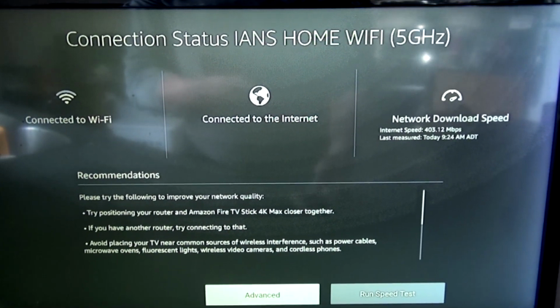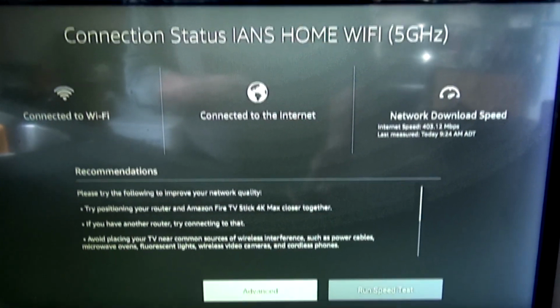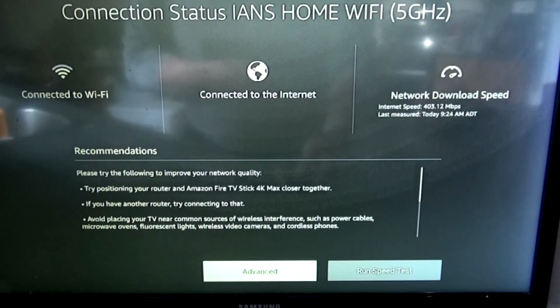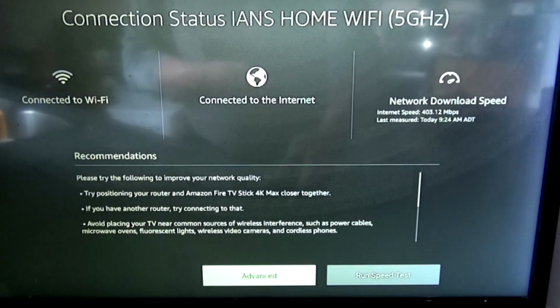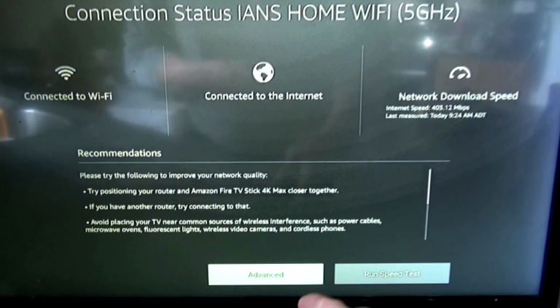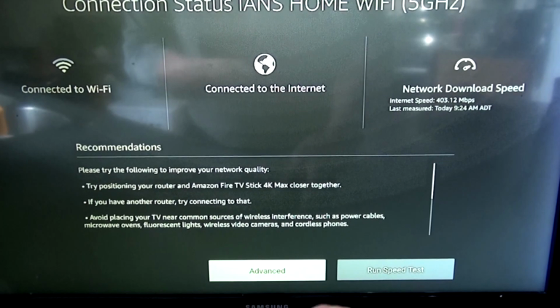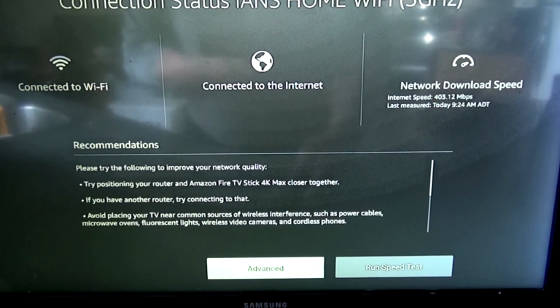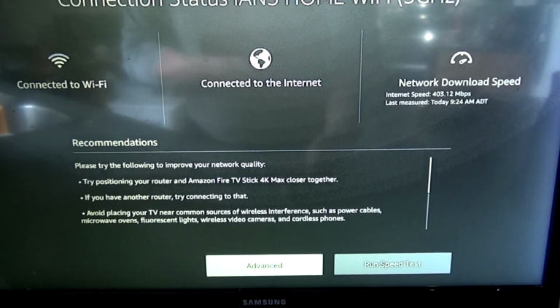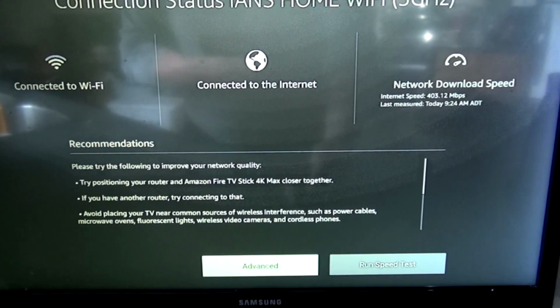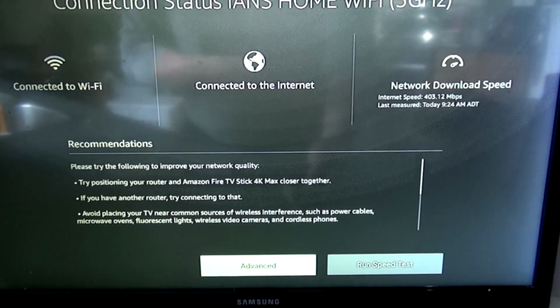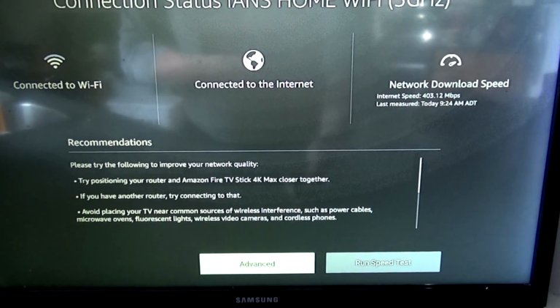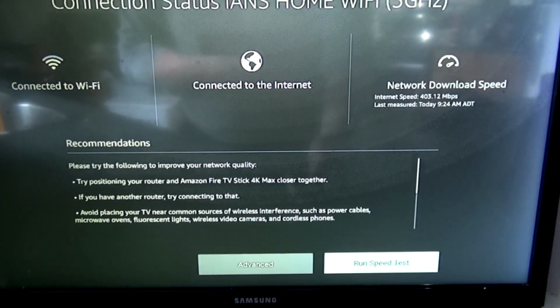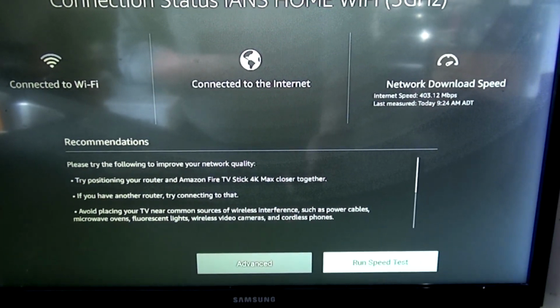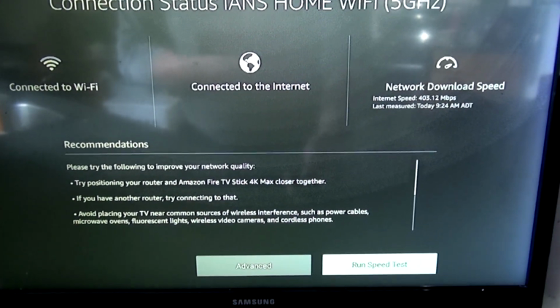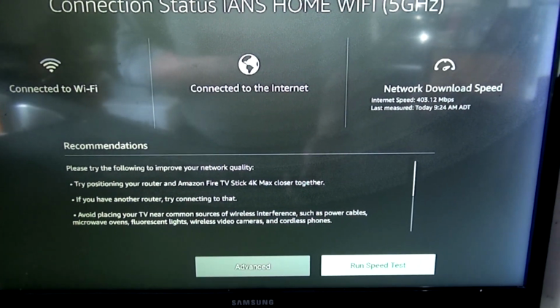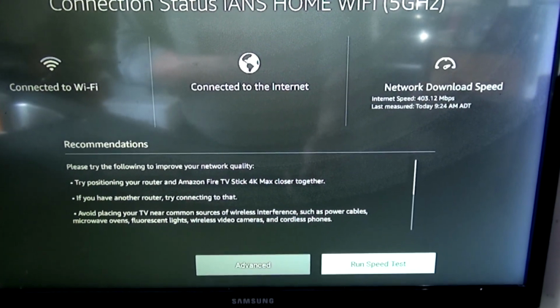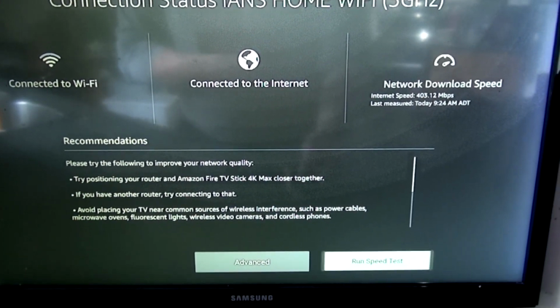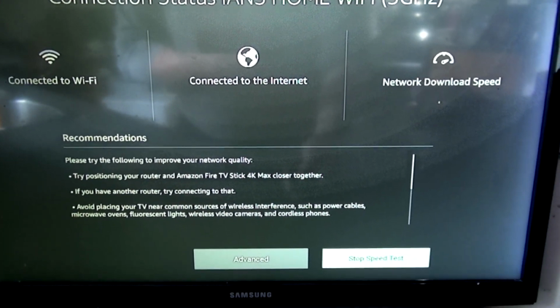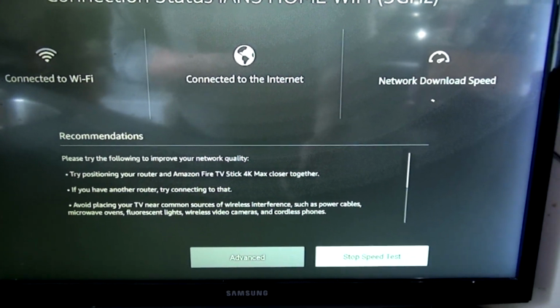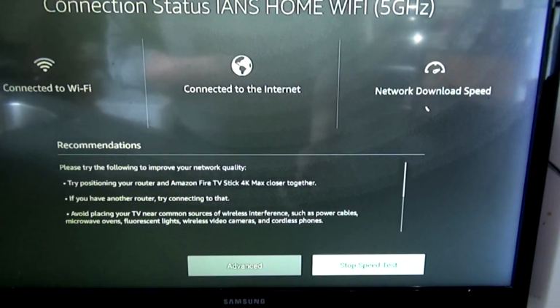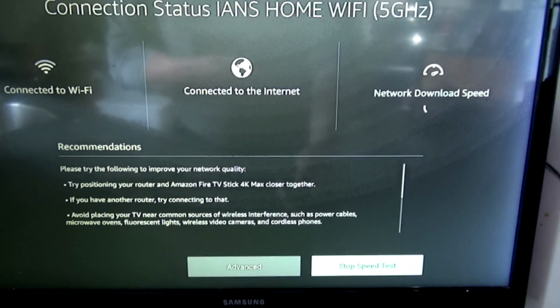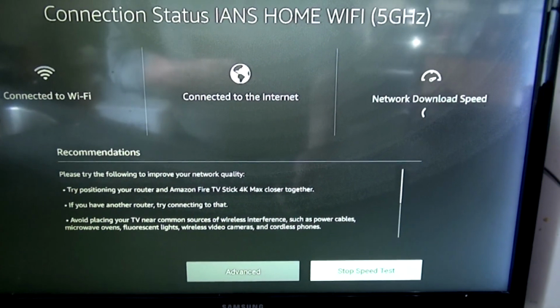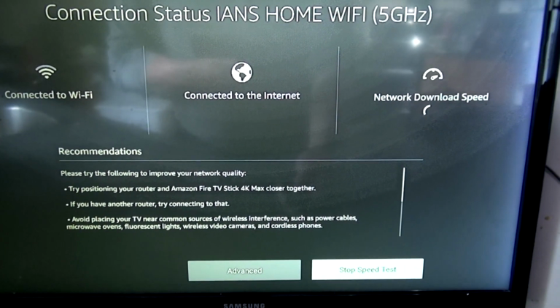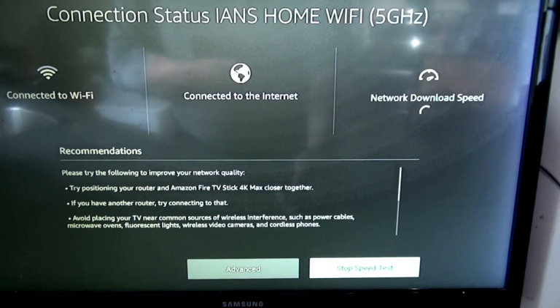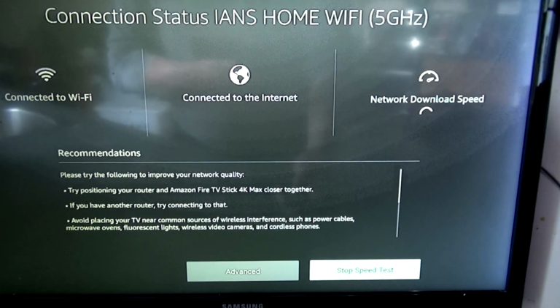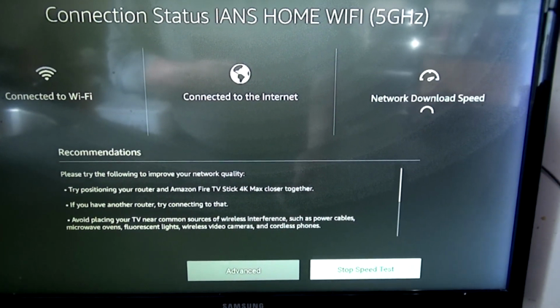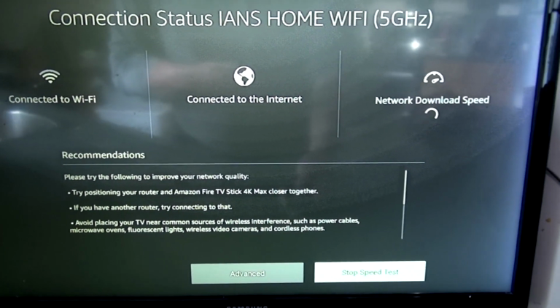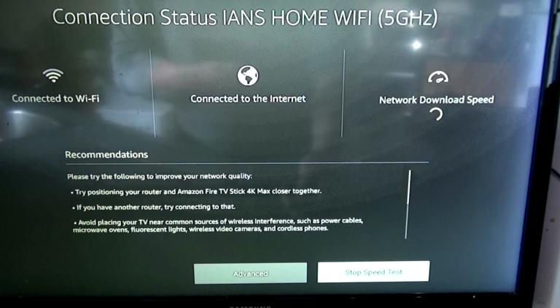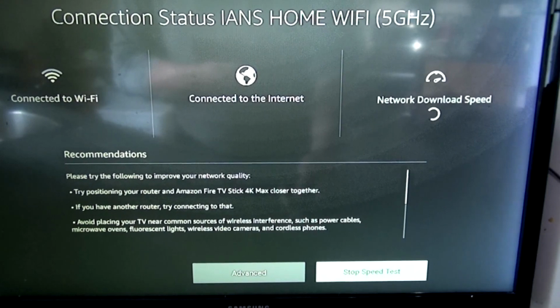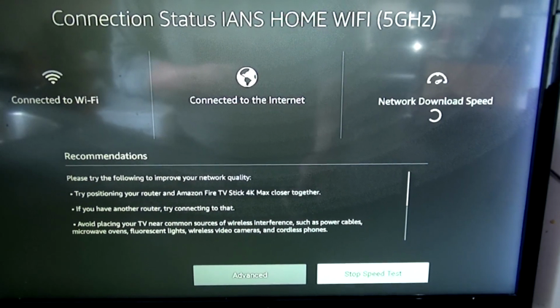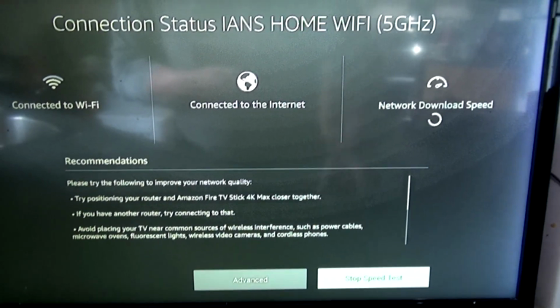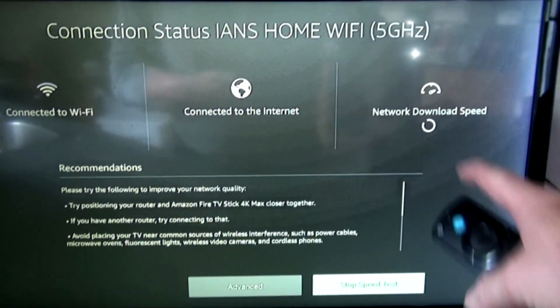It's 5G. Scroll down to the bottom where it says Advanced, then hit Run Speed Test. It takes about 30 seconds to do a speed test.